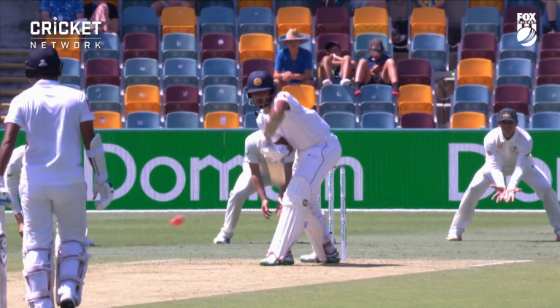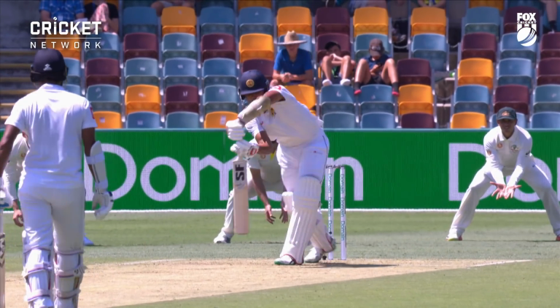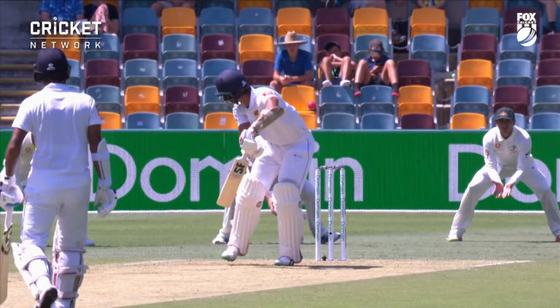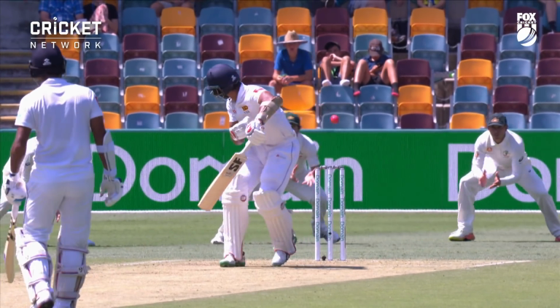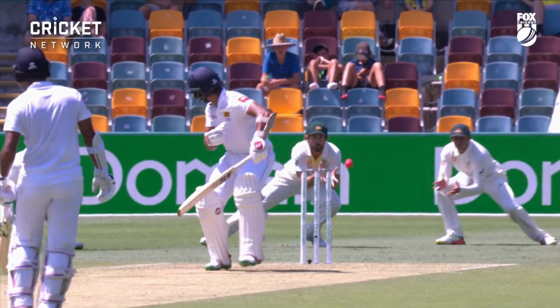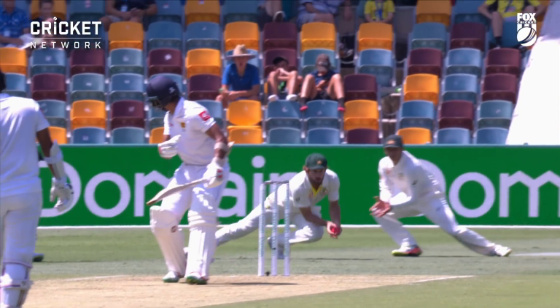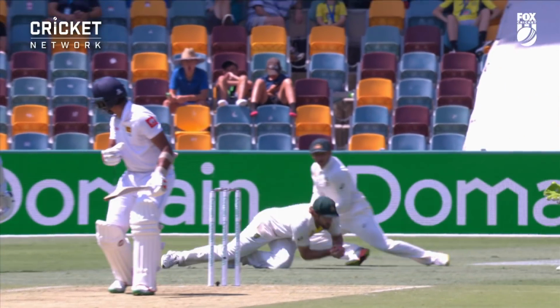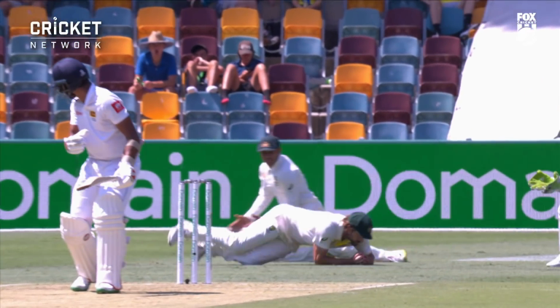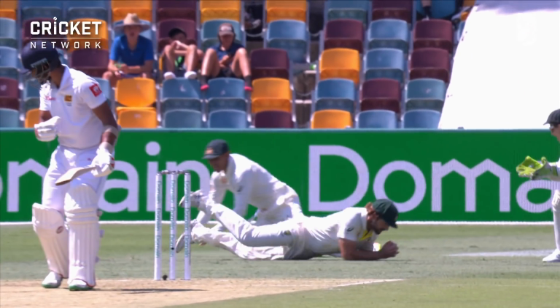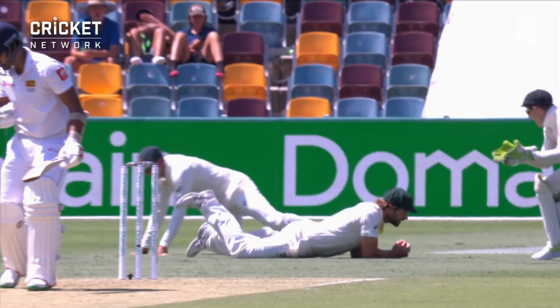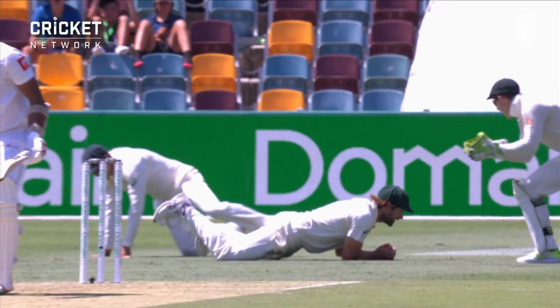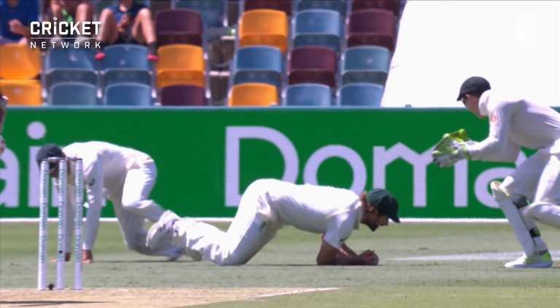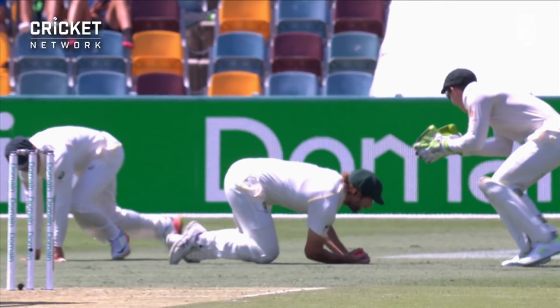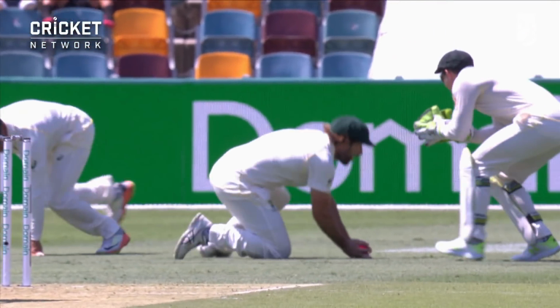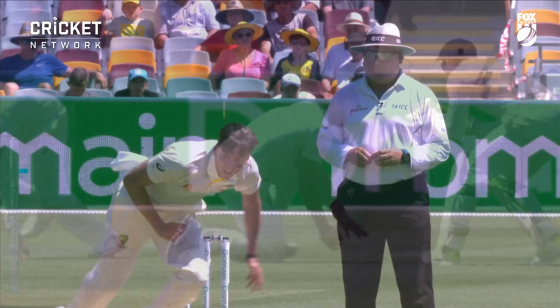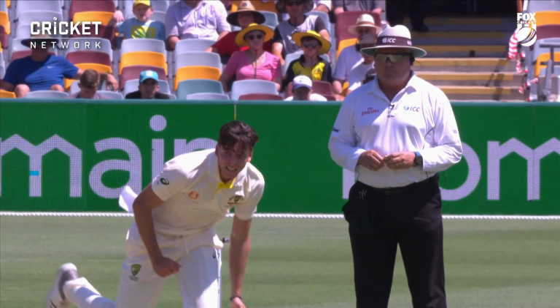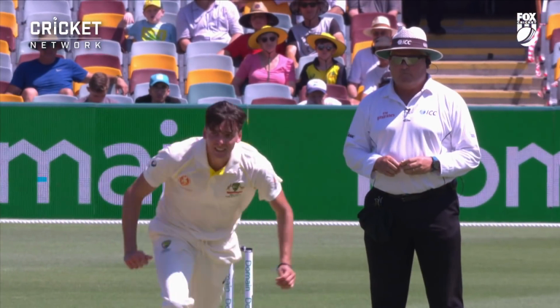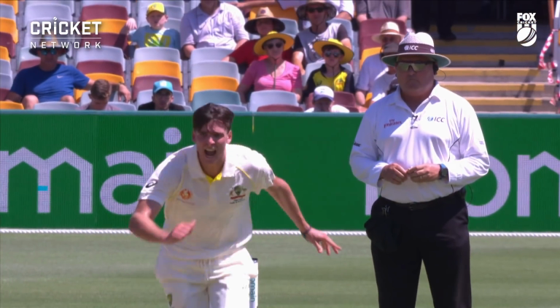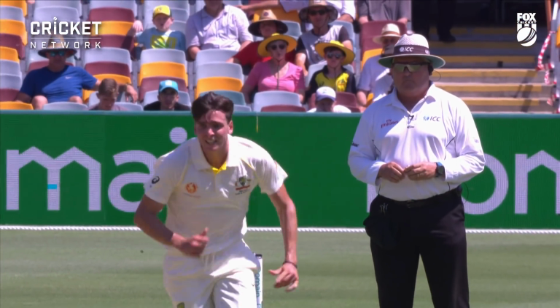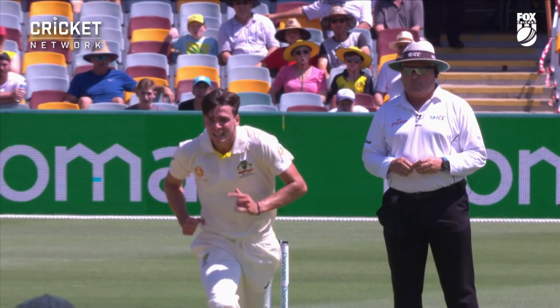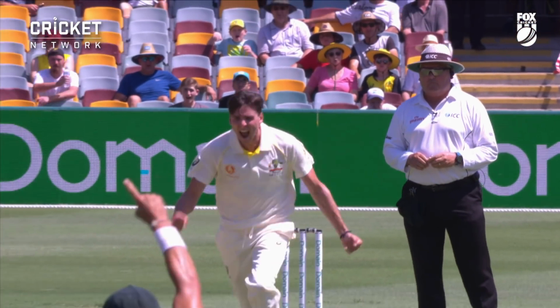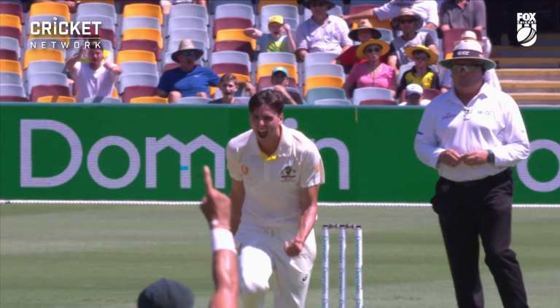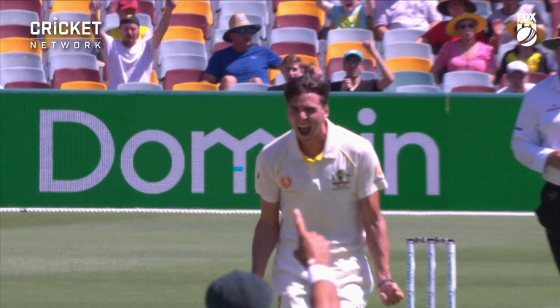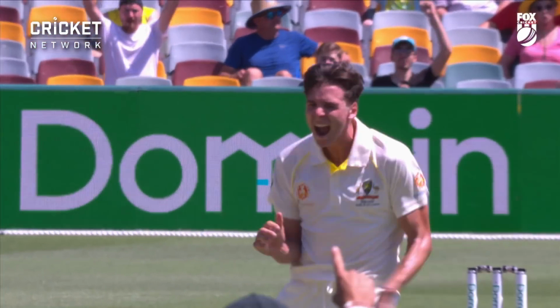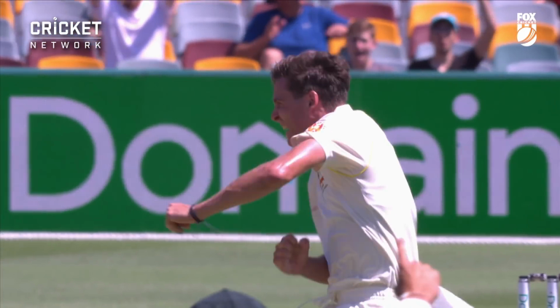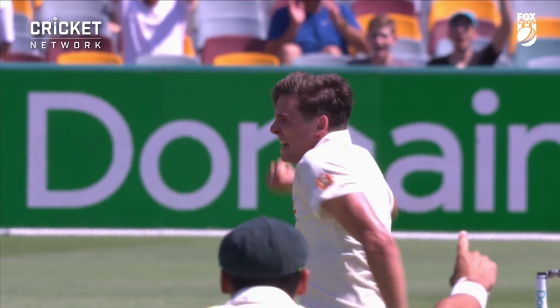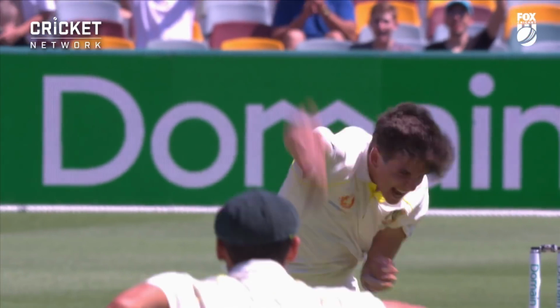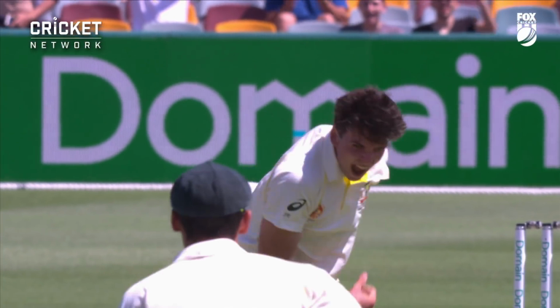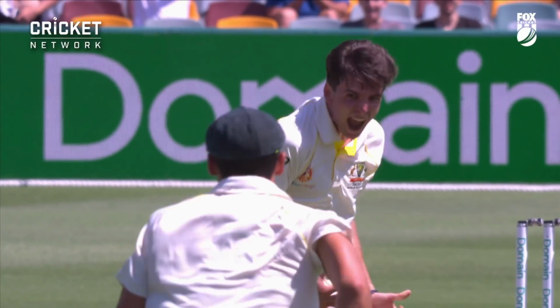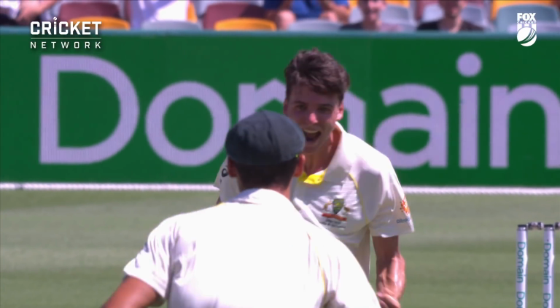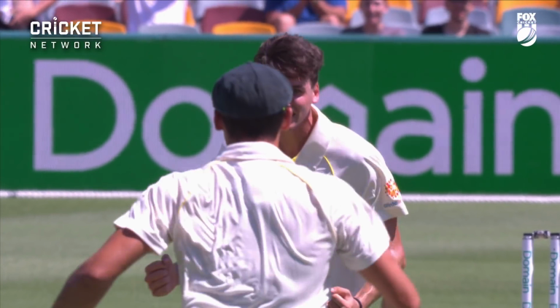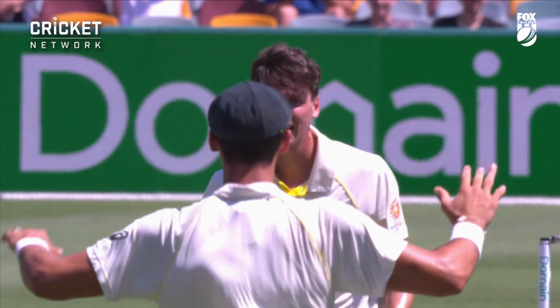Chandamal just fractionally inside the line. It left him off the deck a little bit. And Jaya Richardson — what a moment for him.